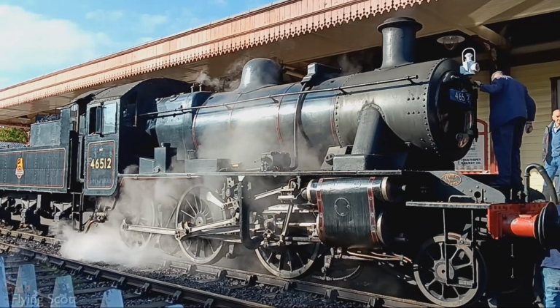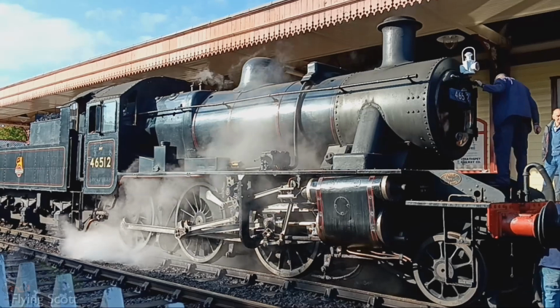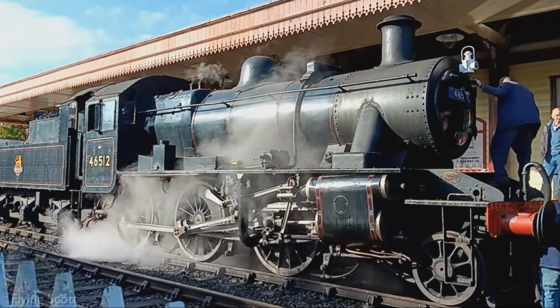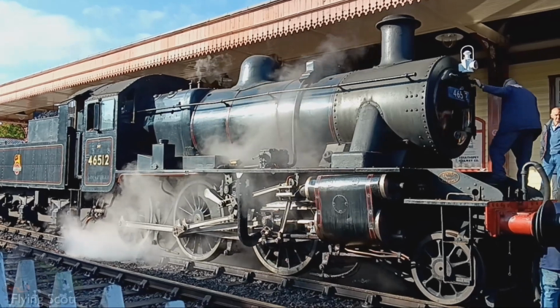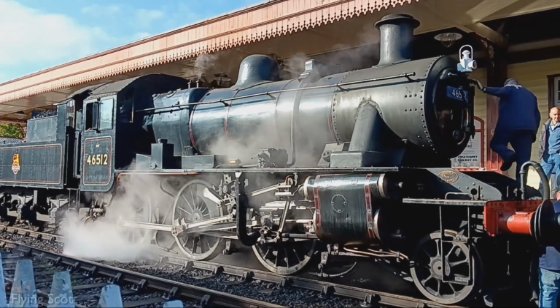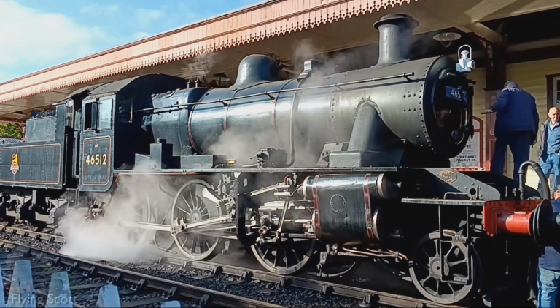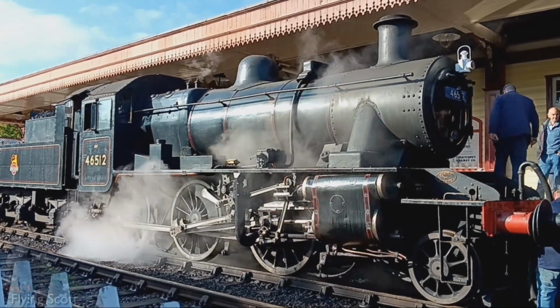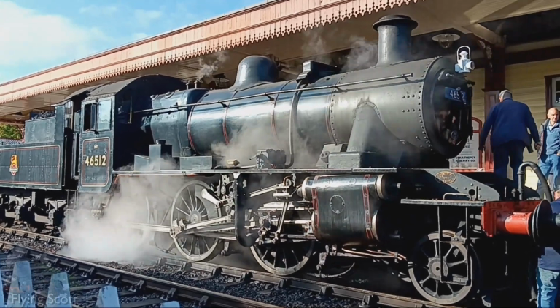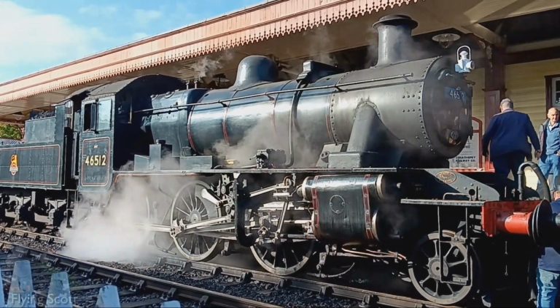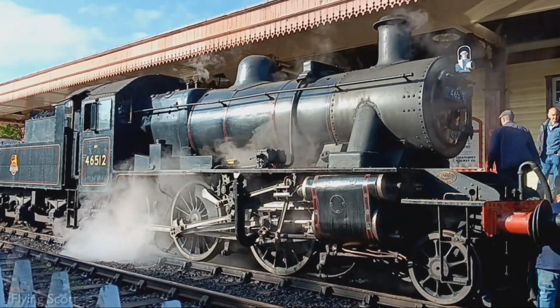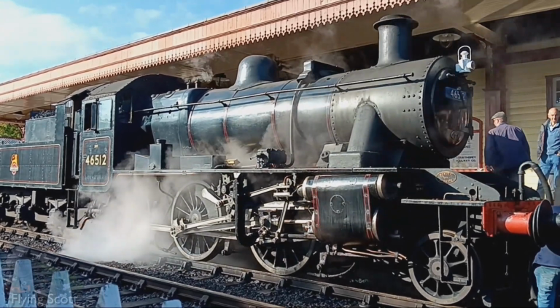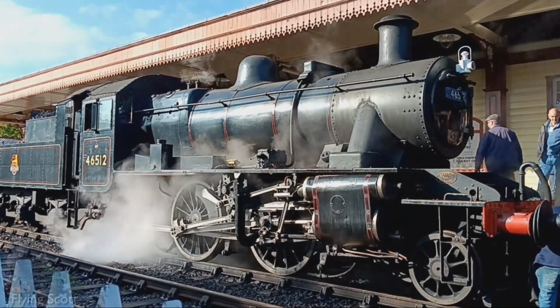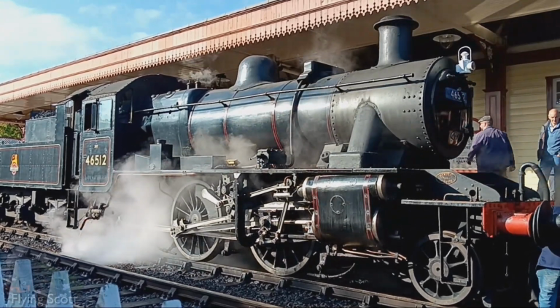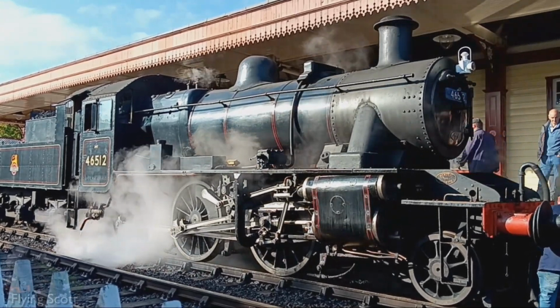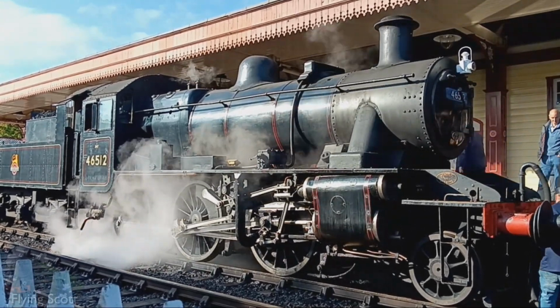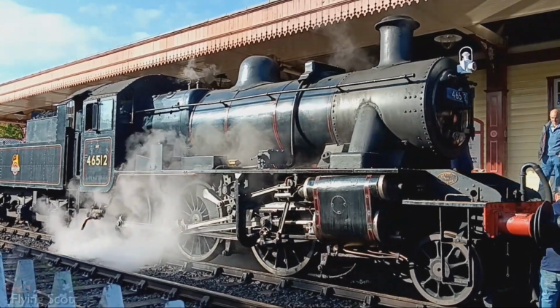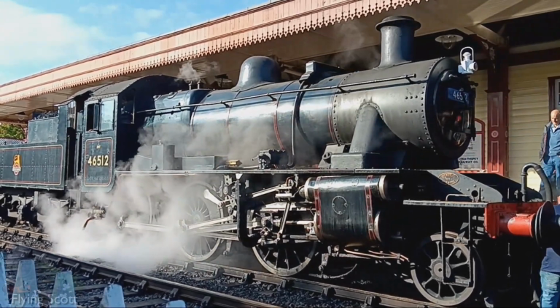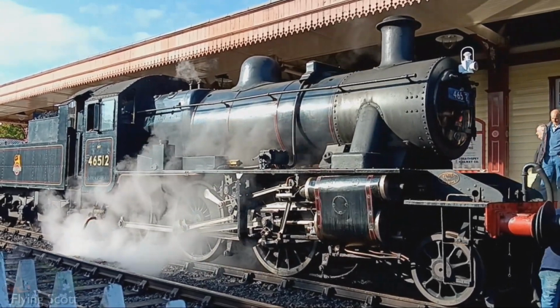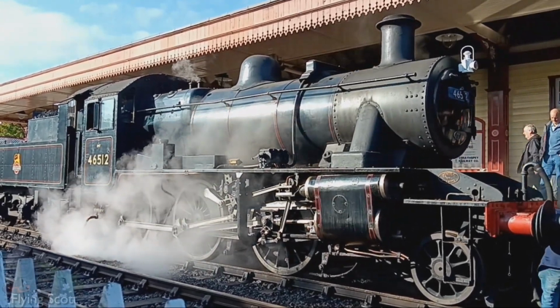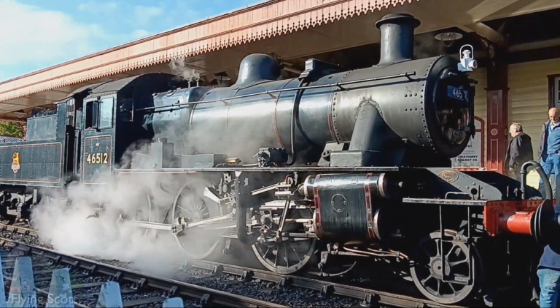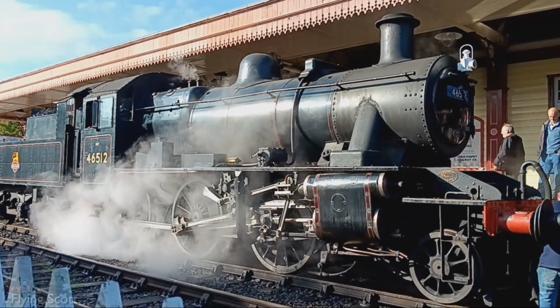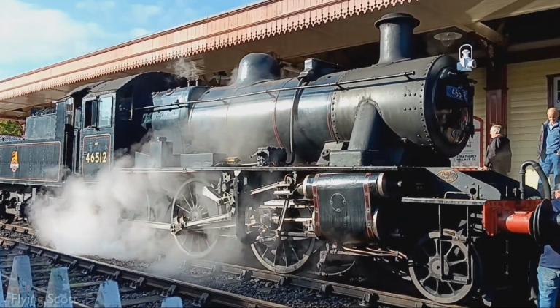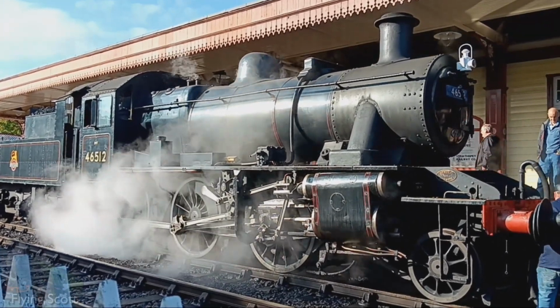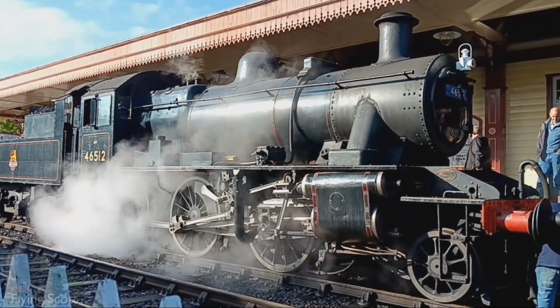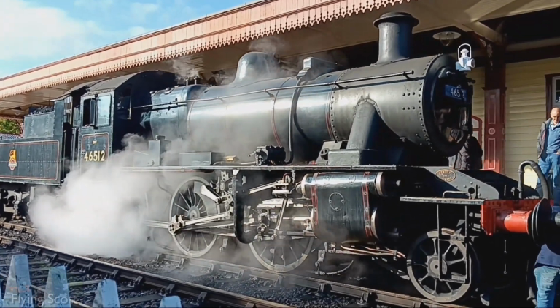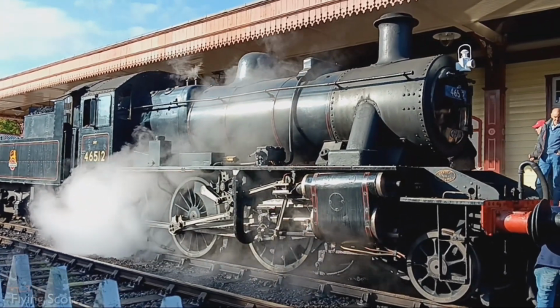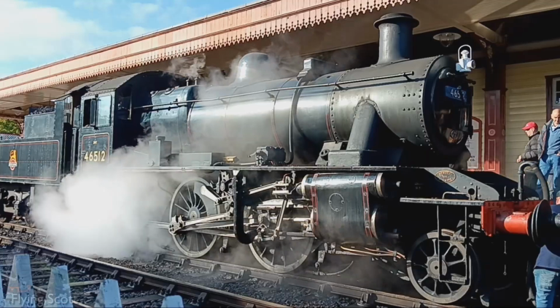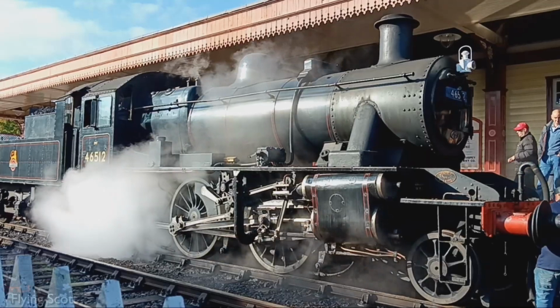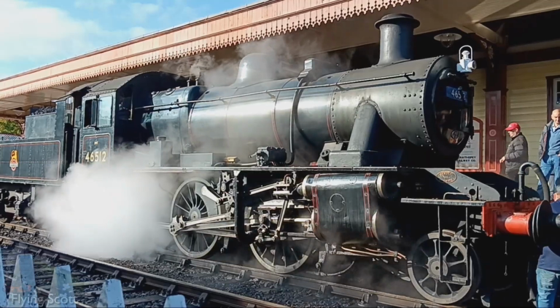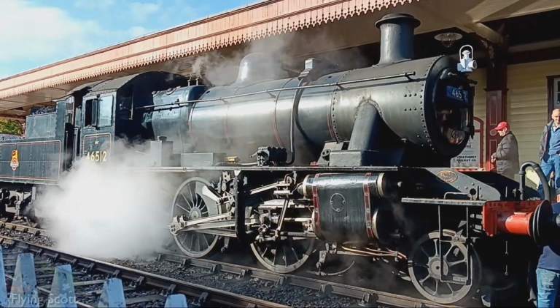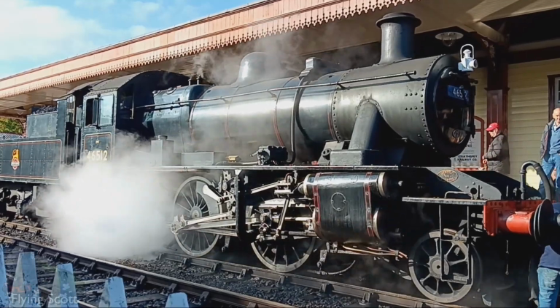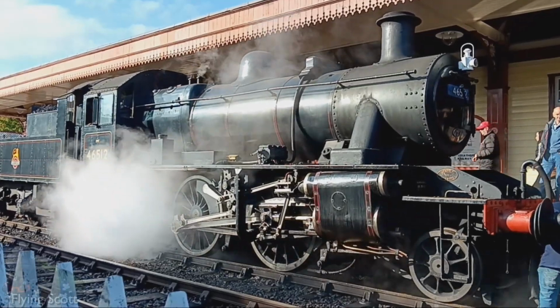Pretend like you hadn't seen the thumbnail yet. What would you reckon to be the most universal type of steam locomotive?